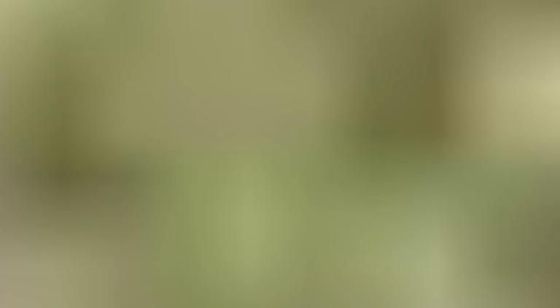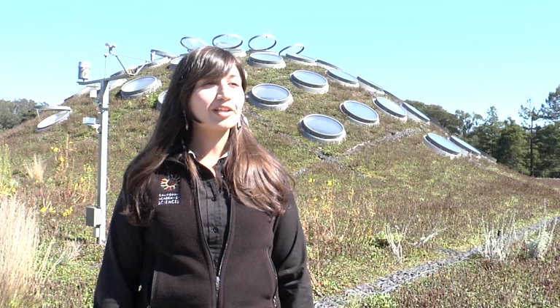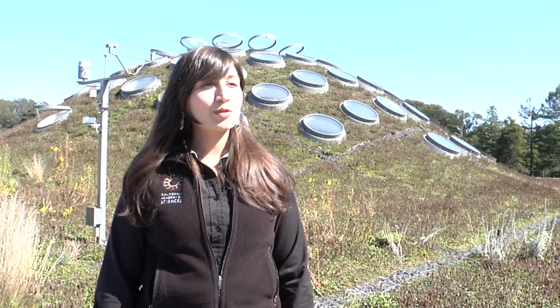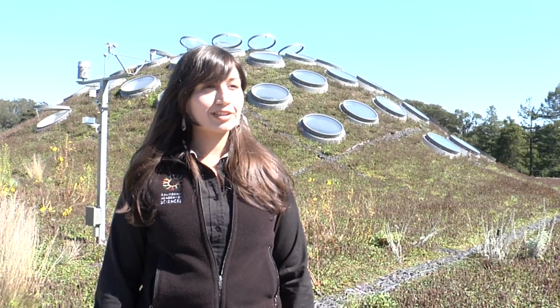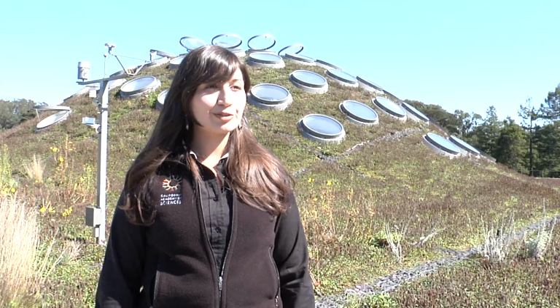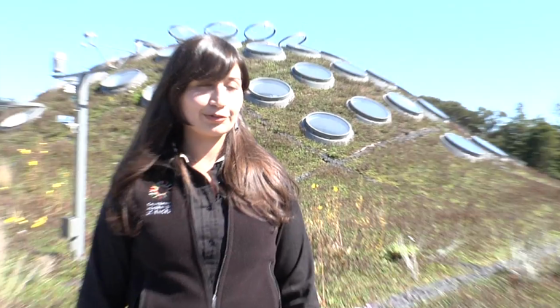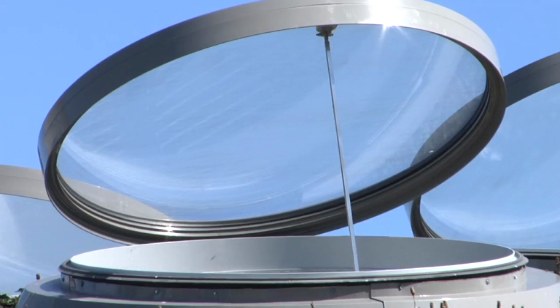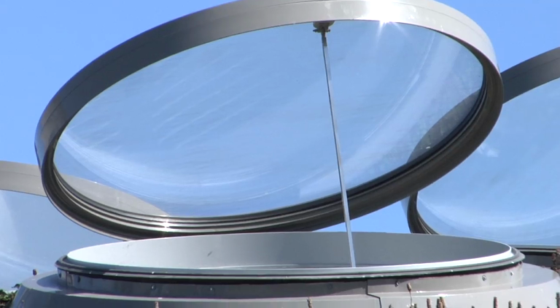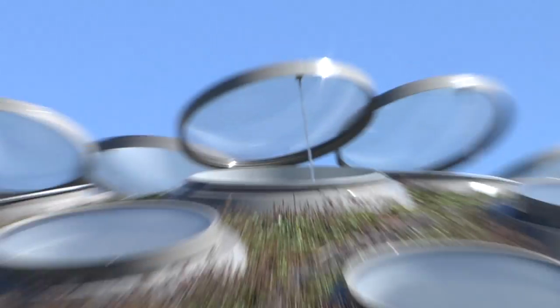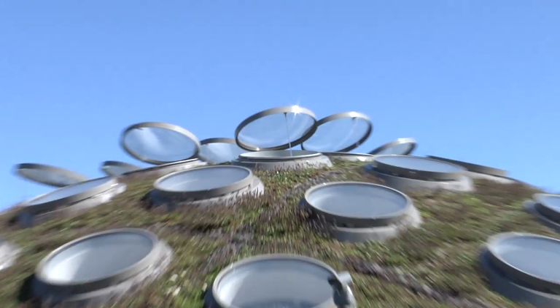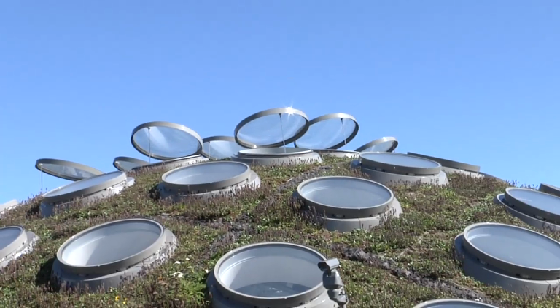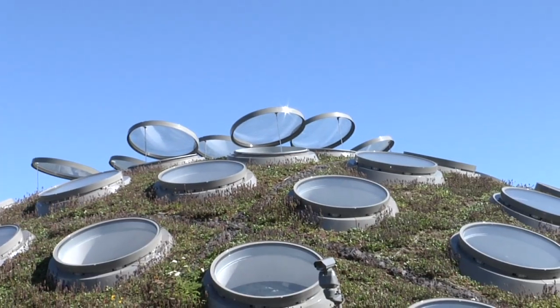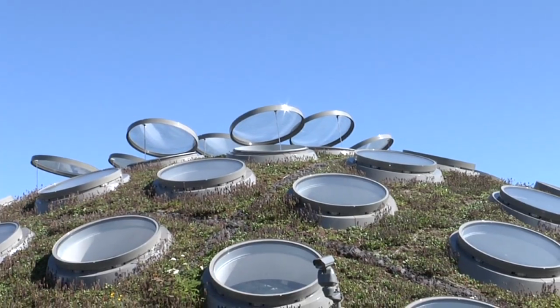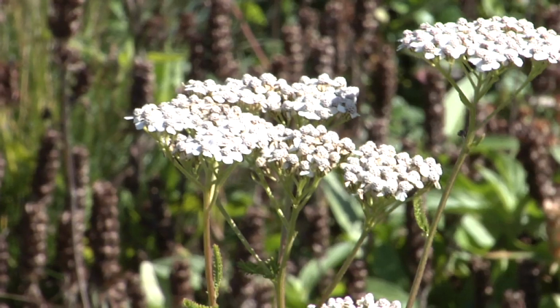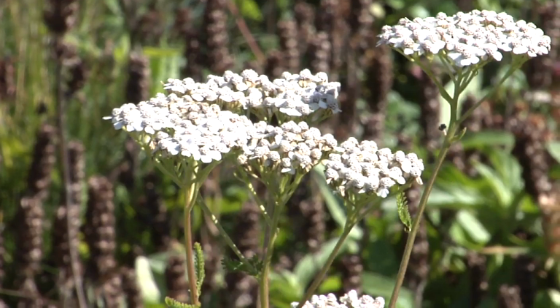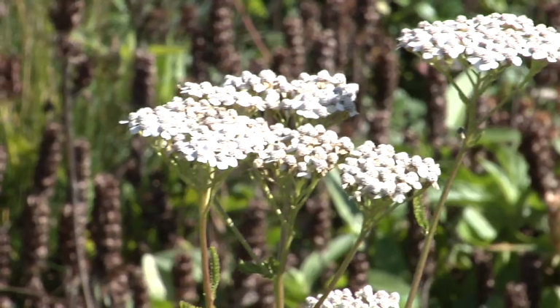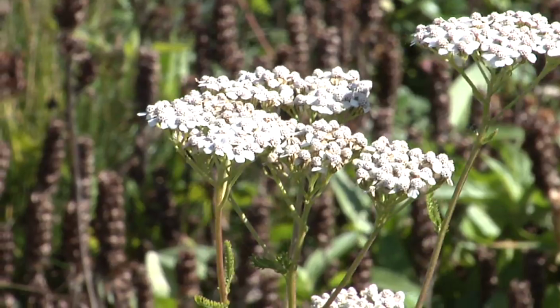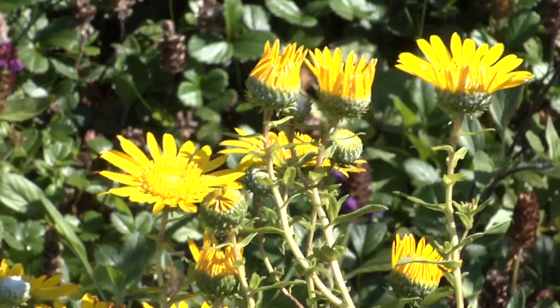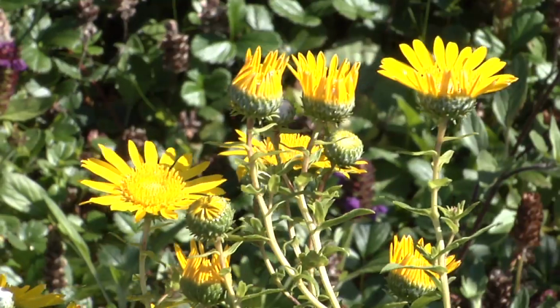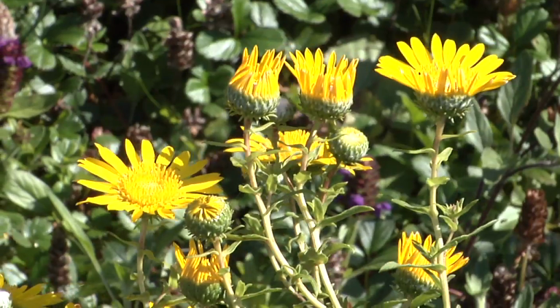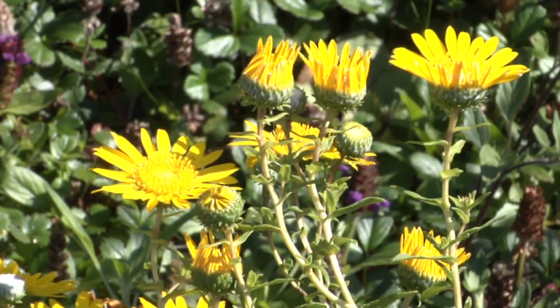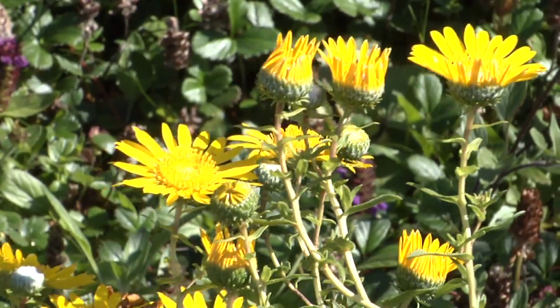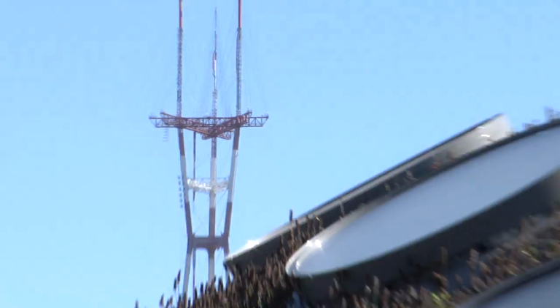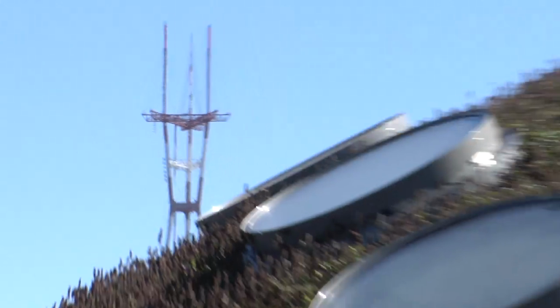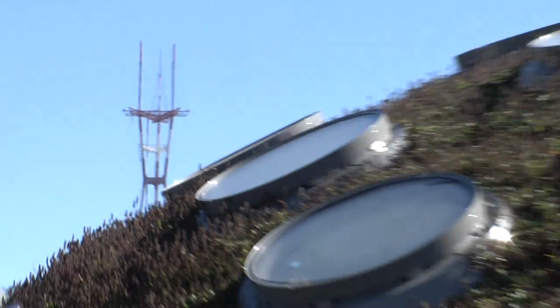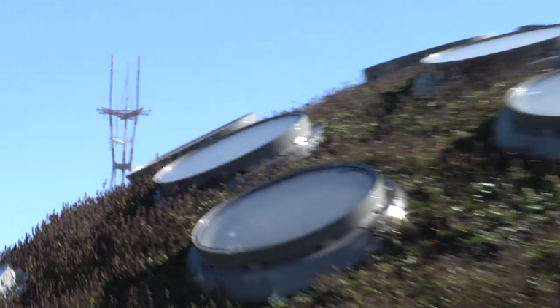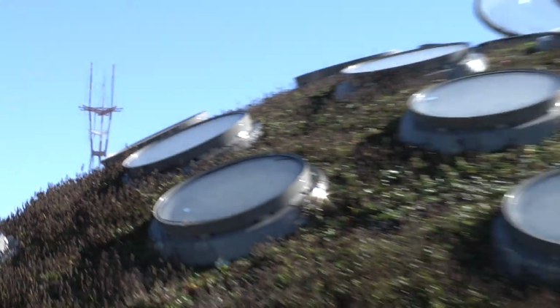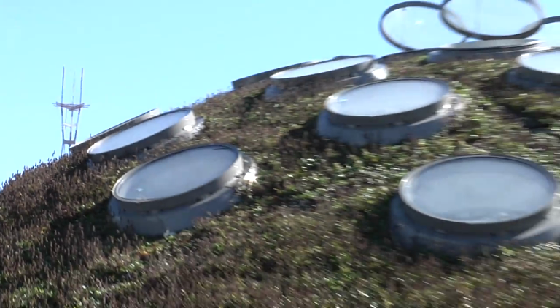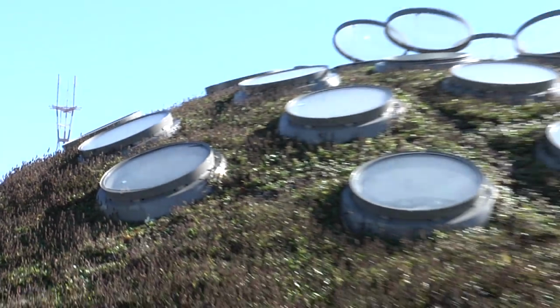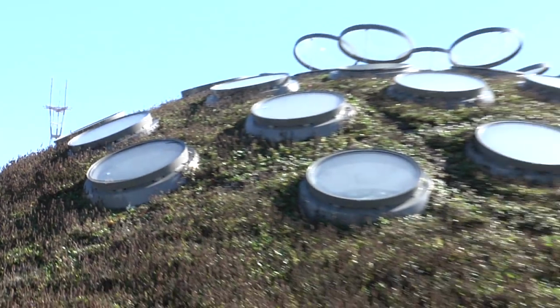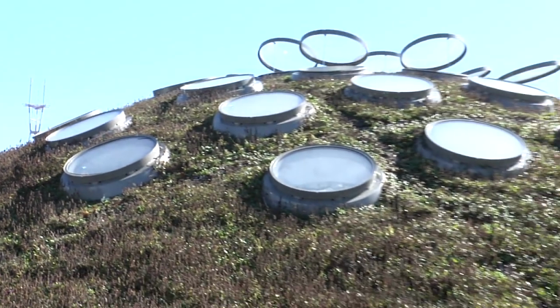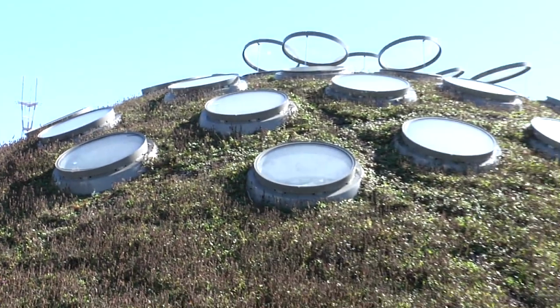Welcome to our living roof. Designed by architect Renzo Piano to mirror the natural topography of San Francisco, our roof has exactly seven hills.